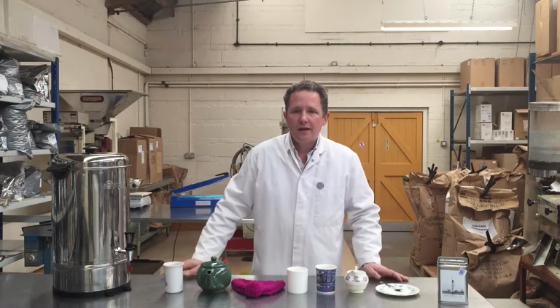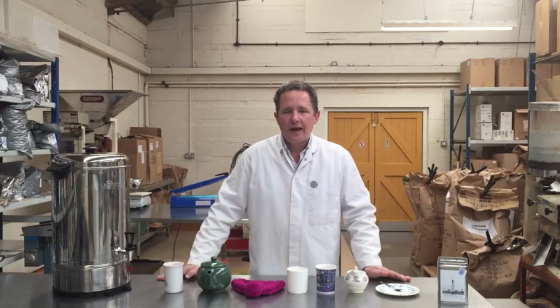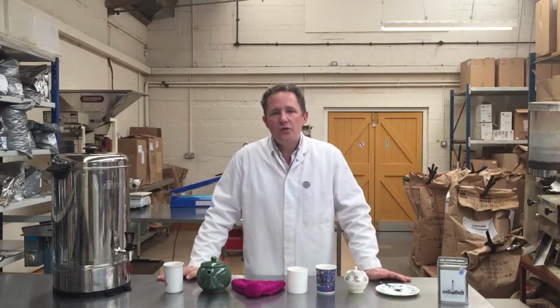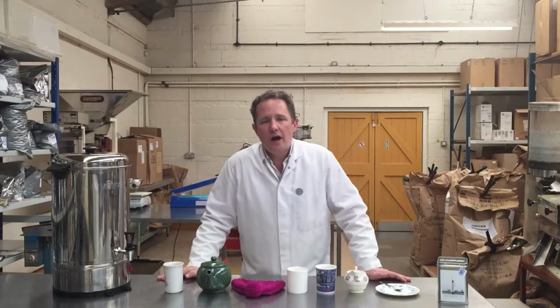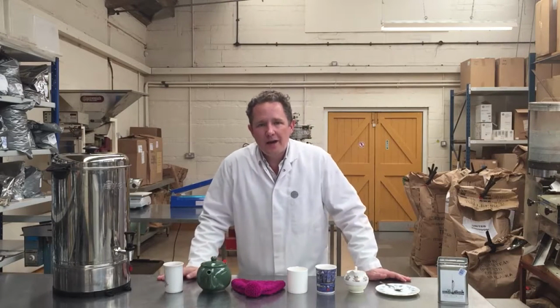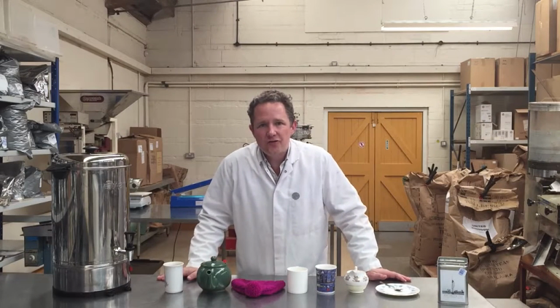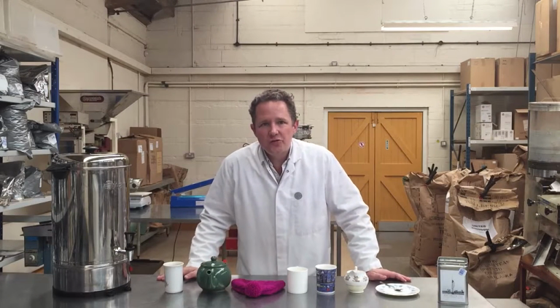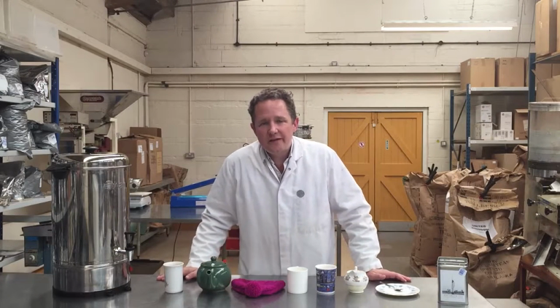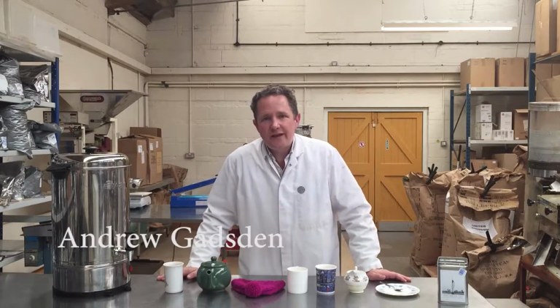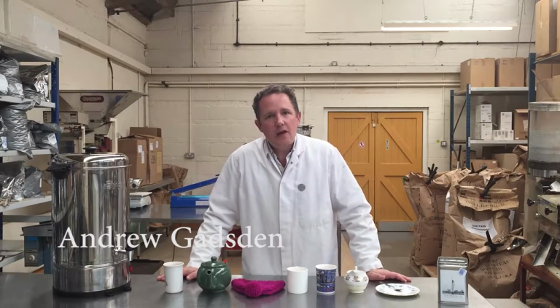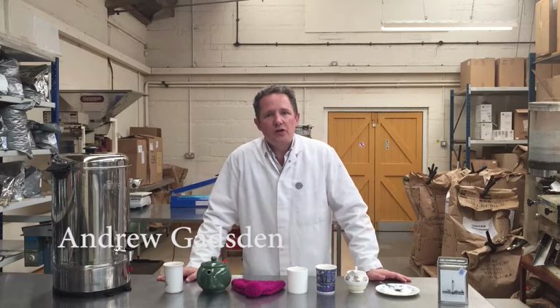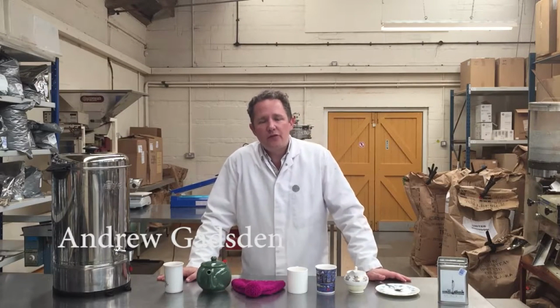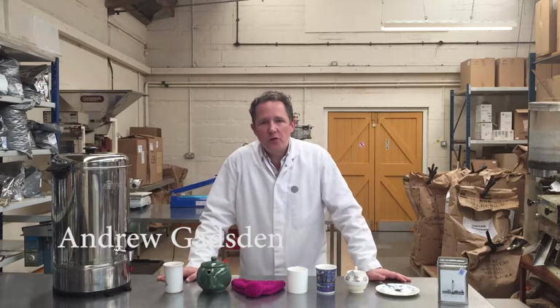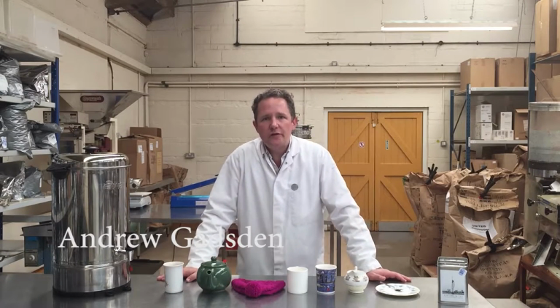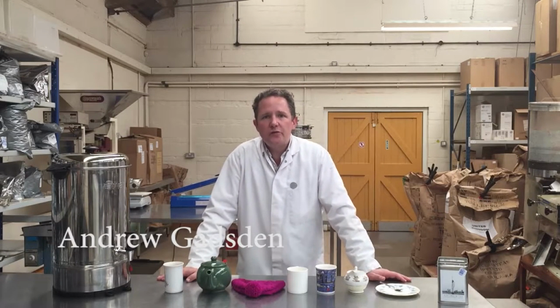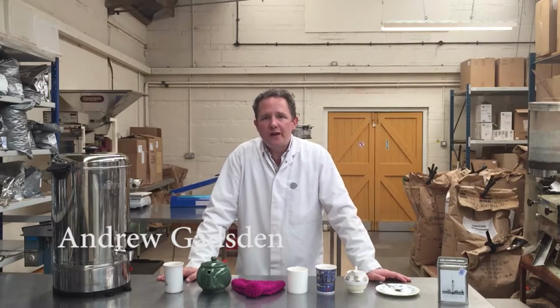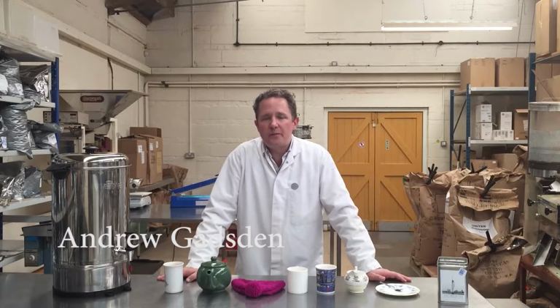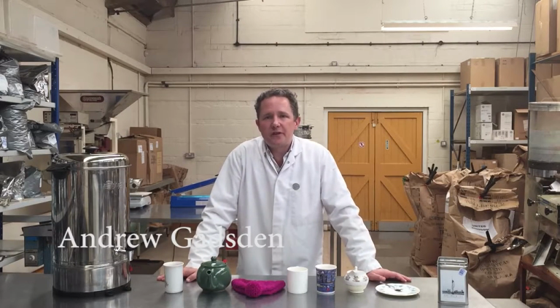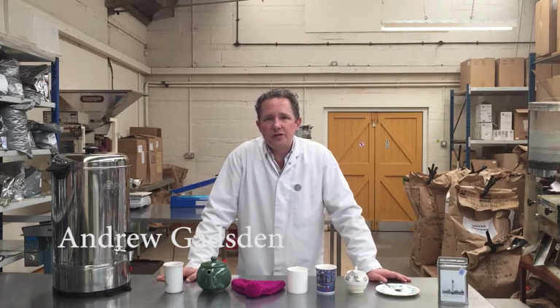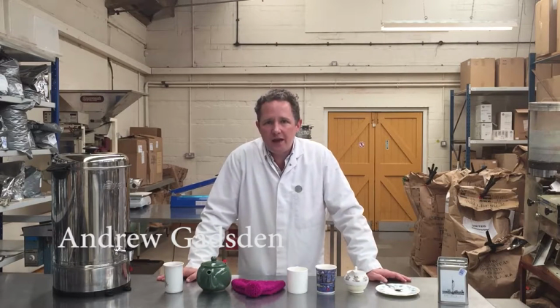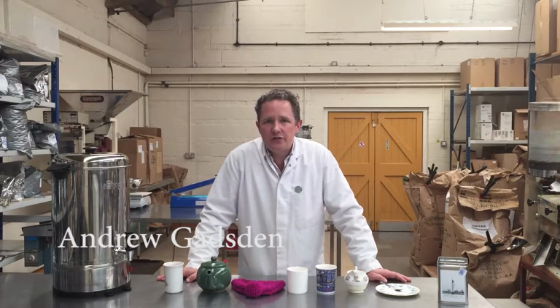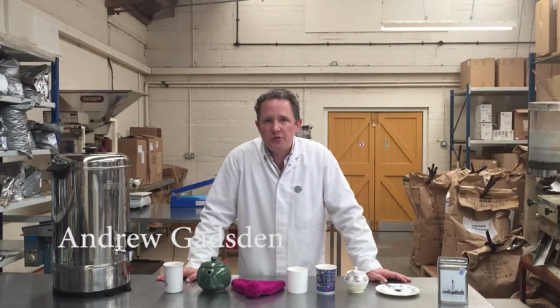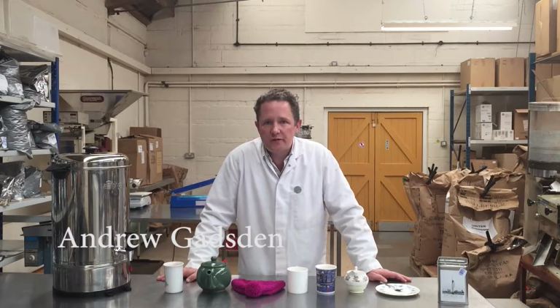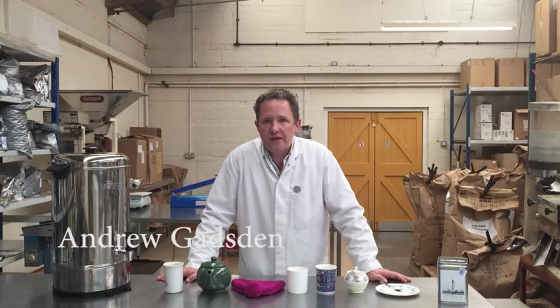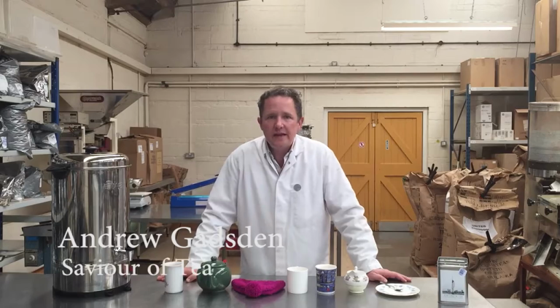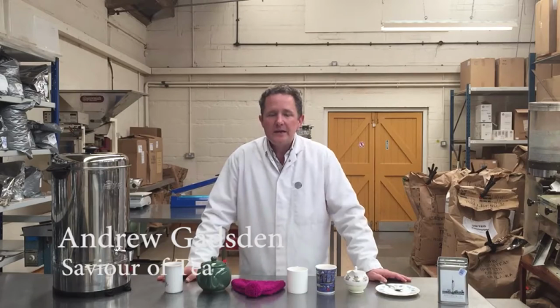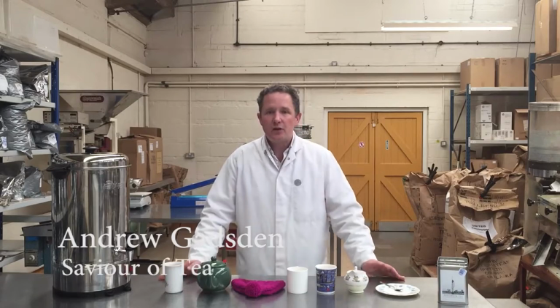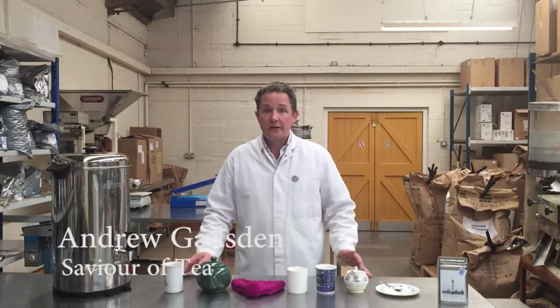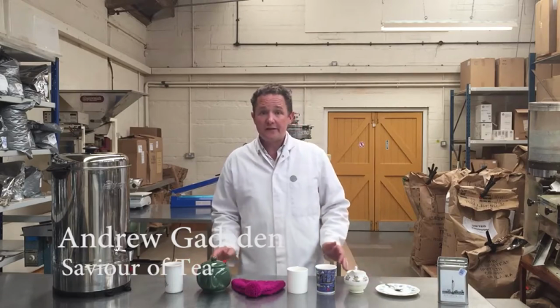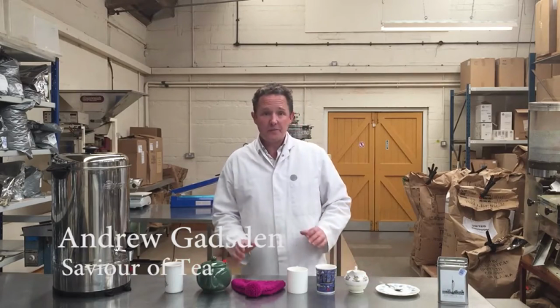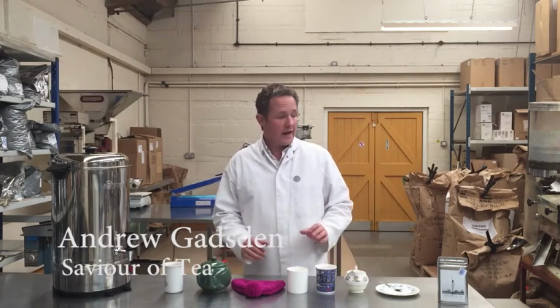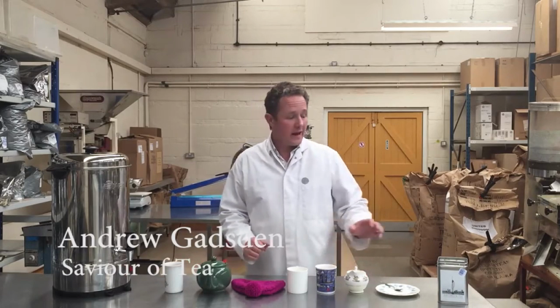Hello, I'm Andrew and today I'm going to give you one or two tips on how to brew tea using a teabag.